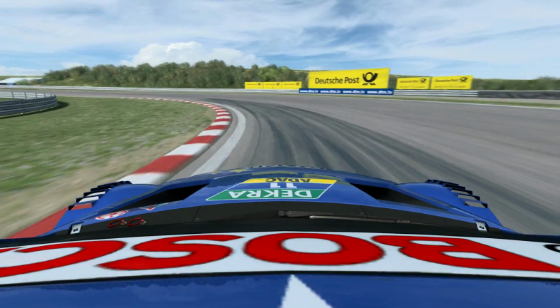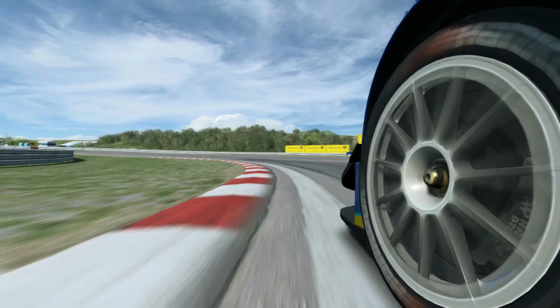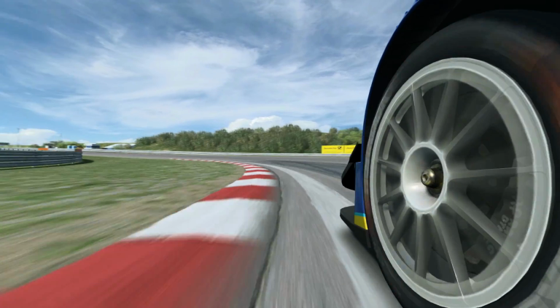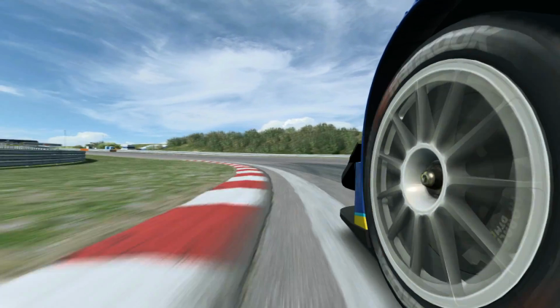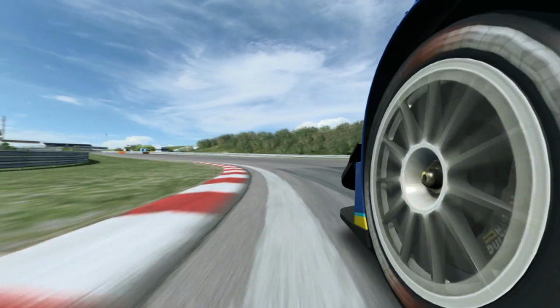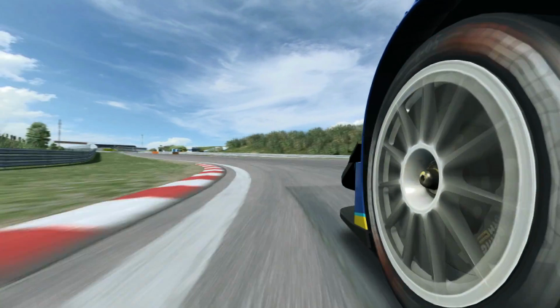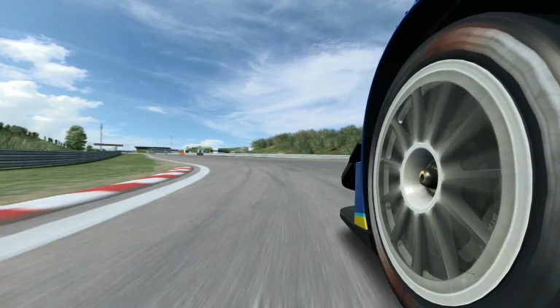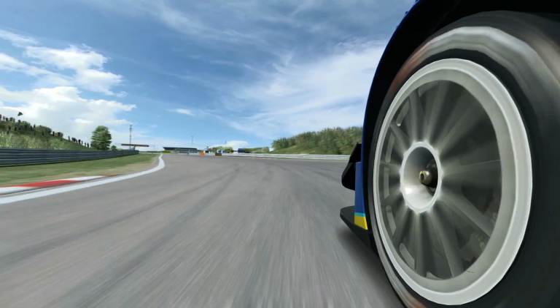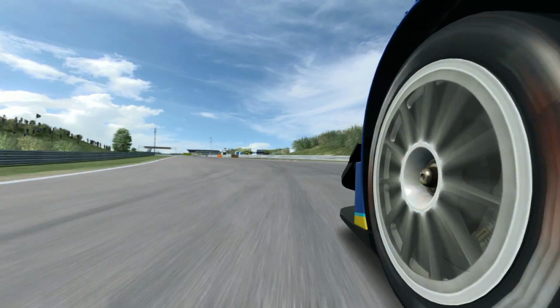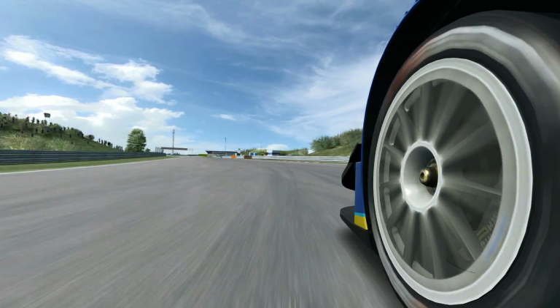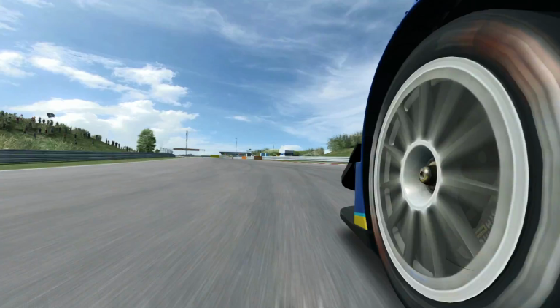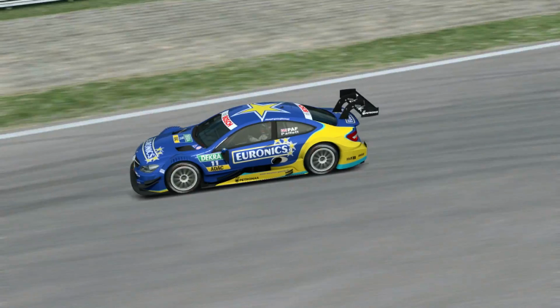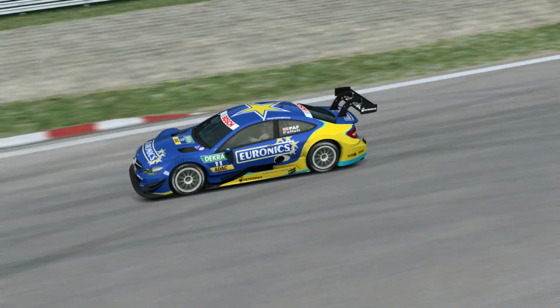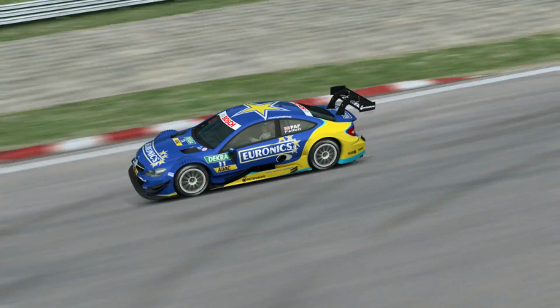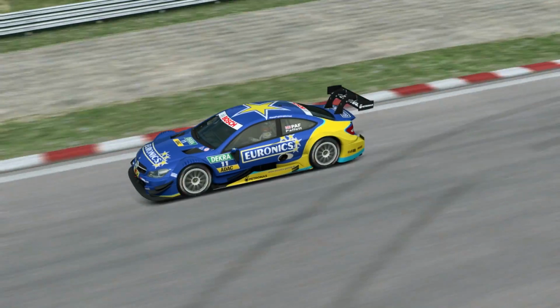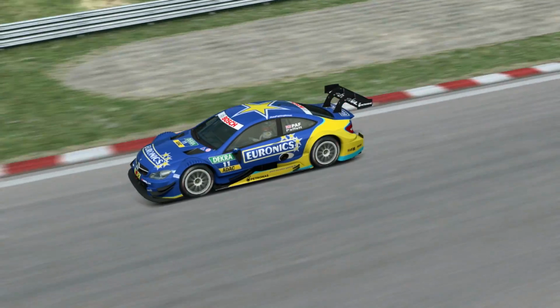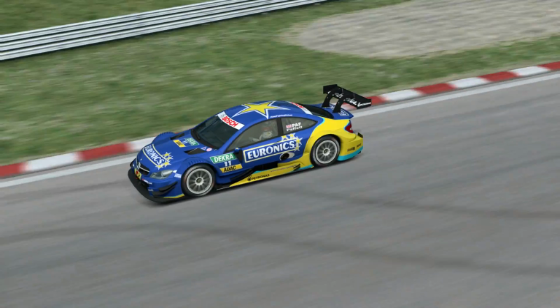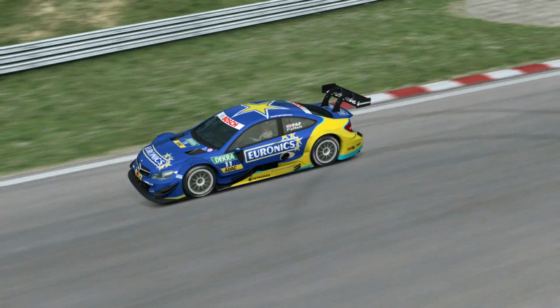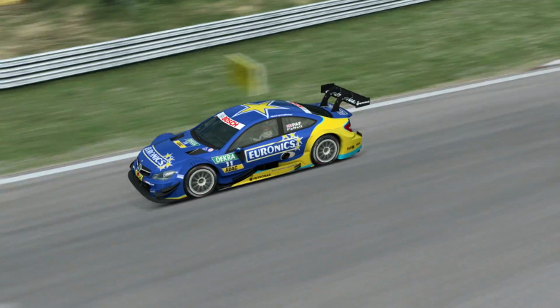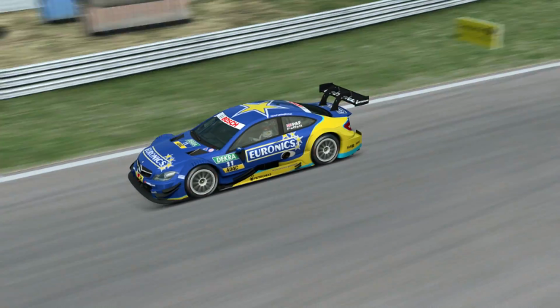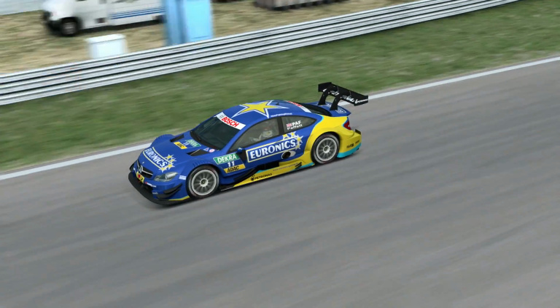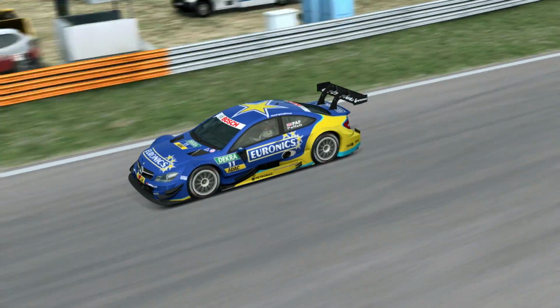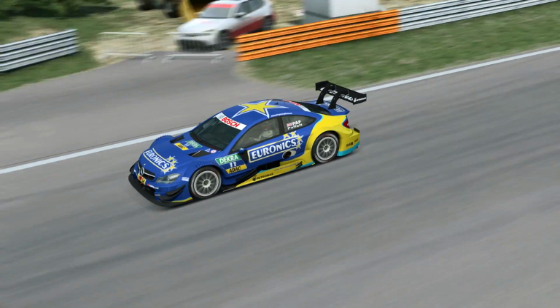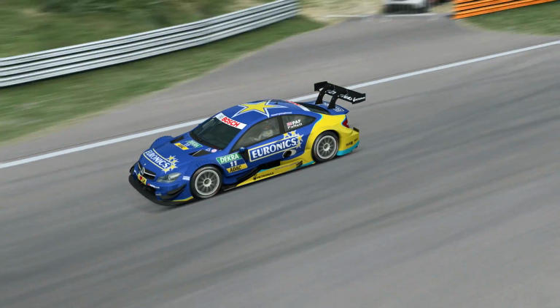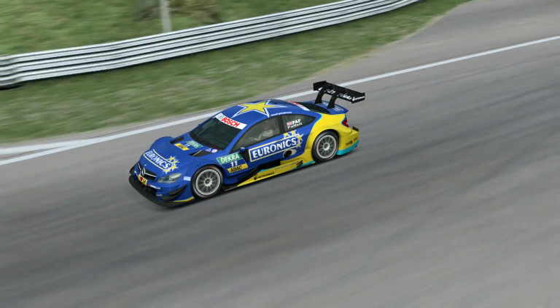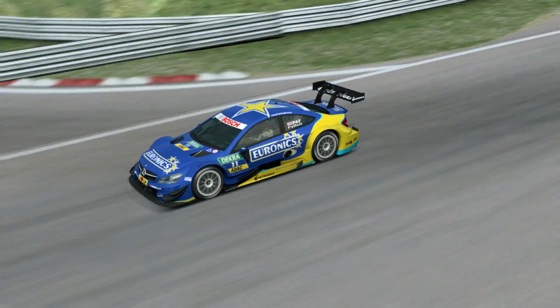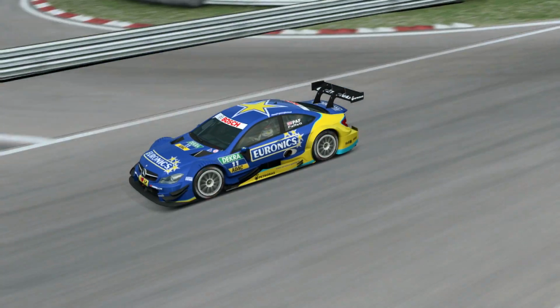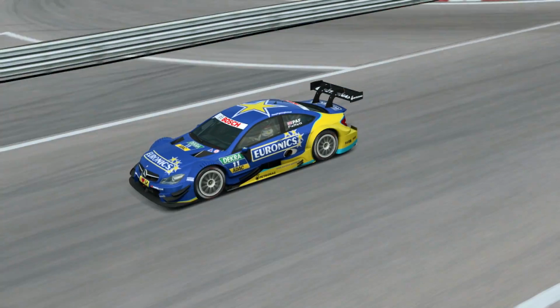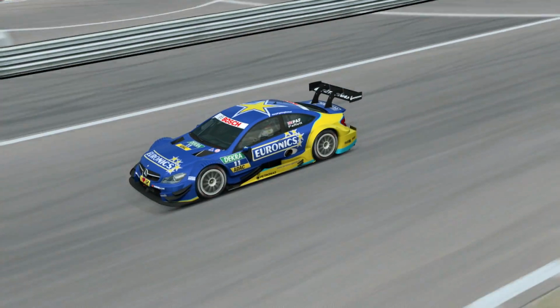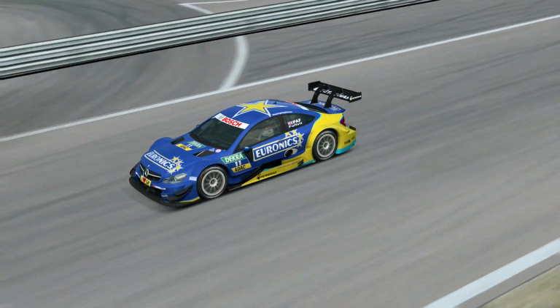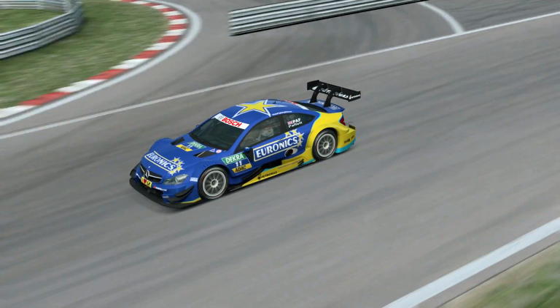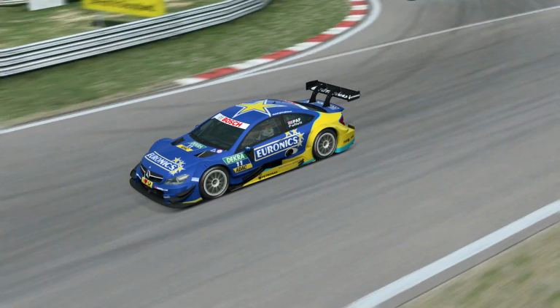Hold easy on the throttle and then out to the kerb. Down the straight again, back up to fifth gear, over the crest.